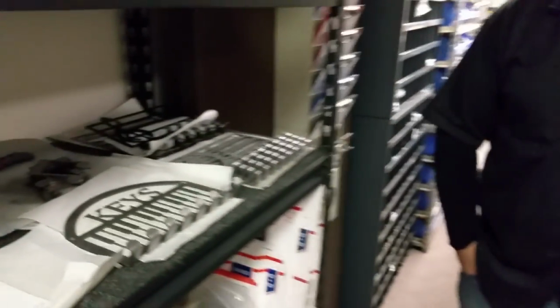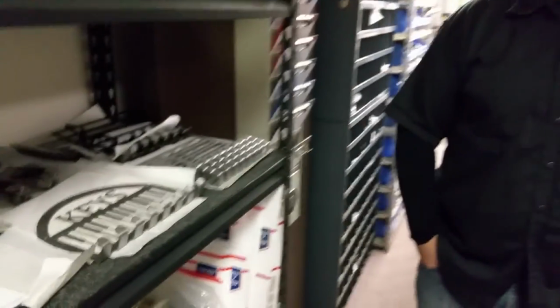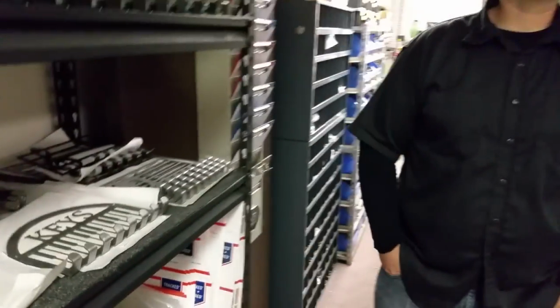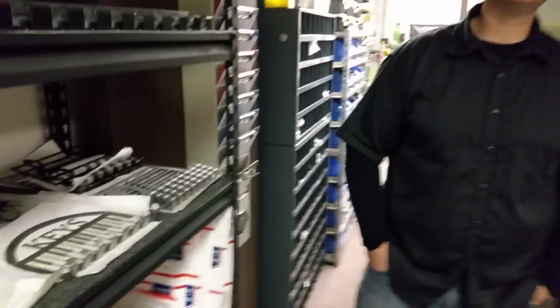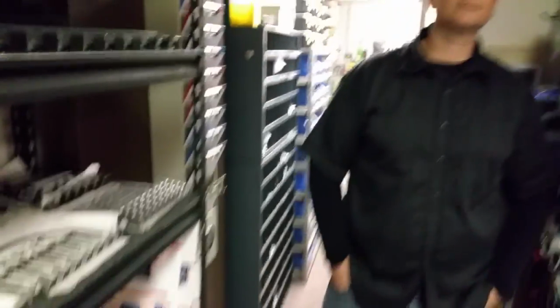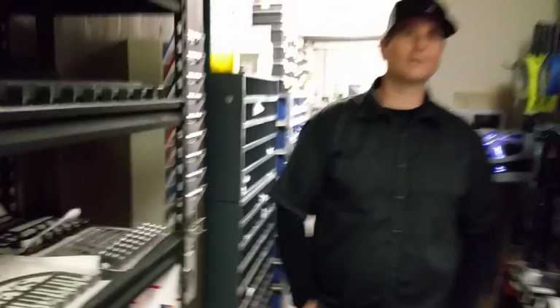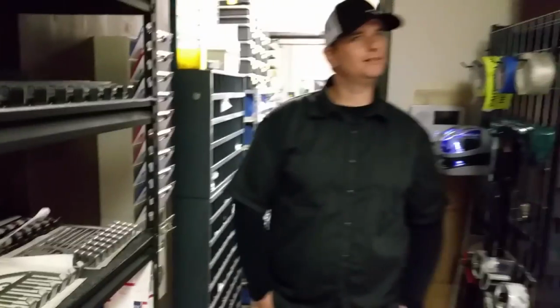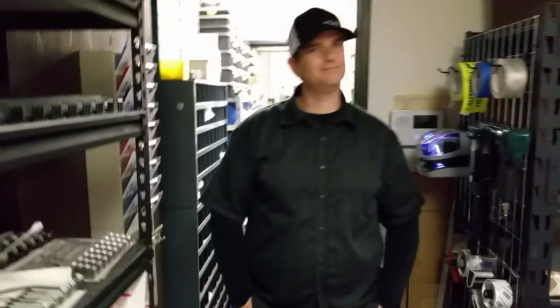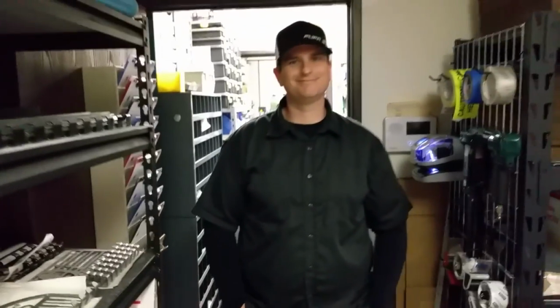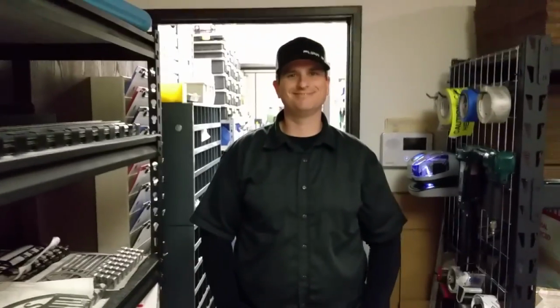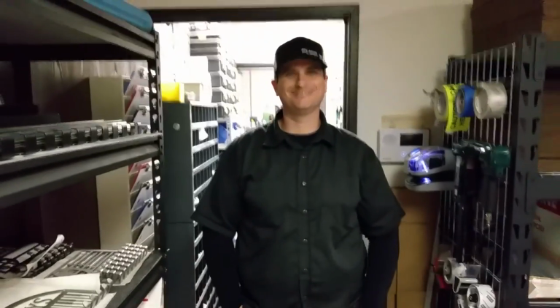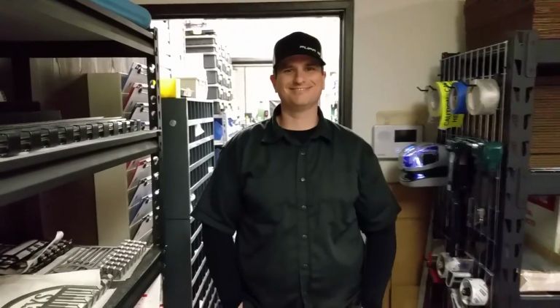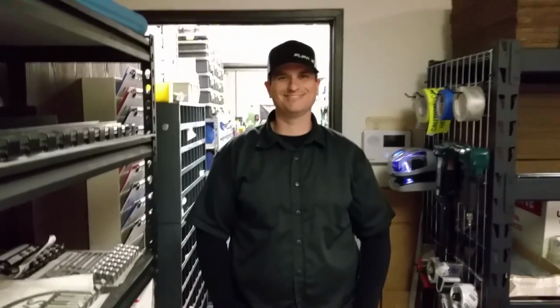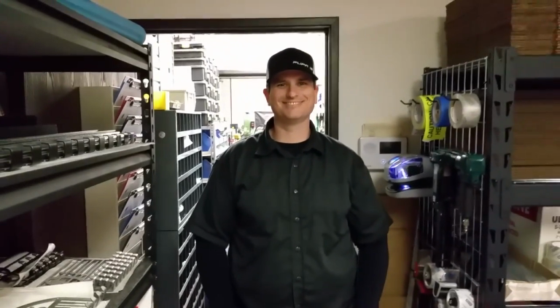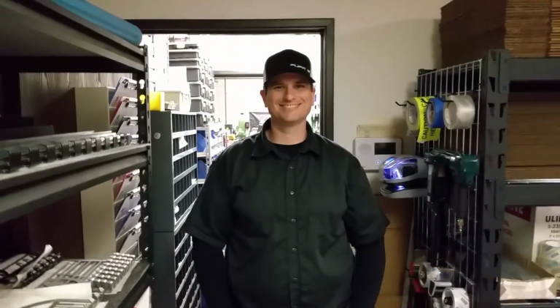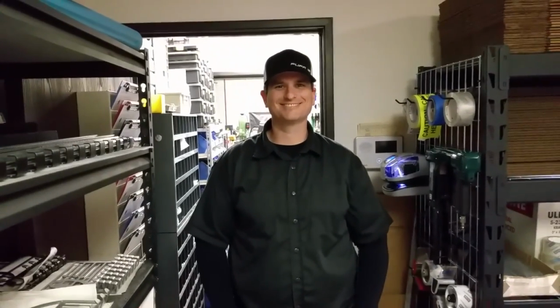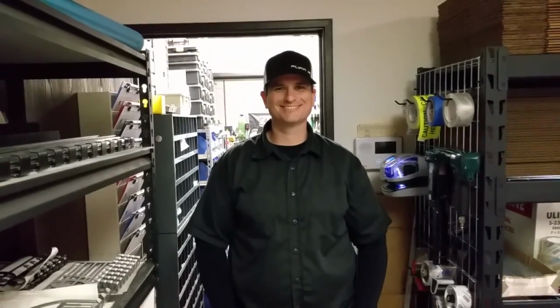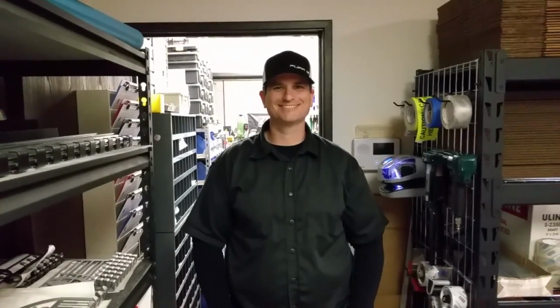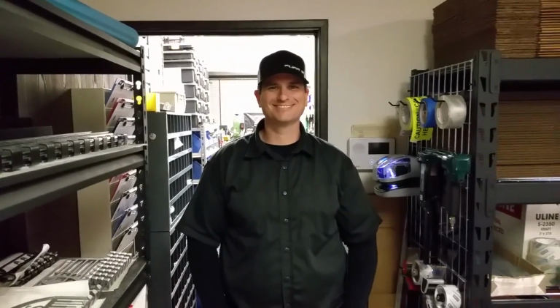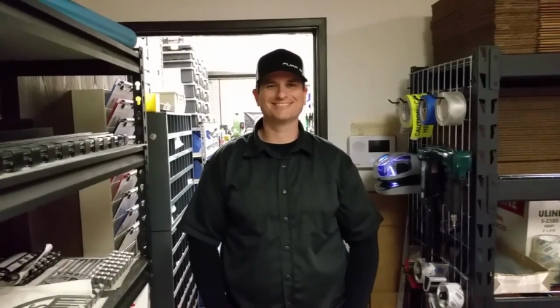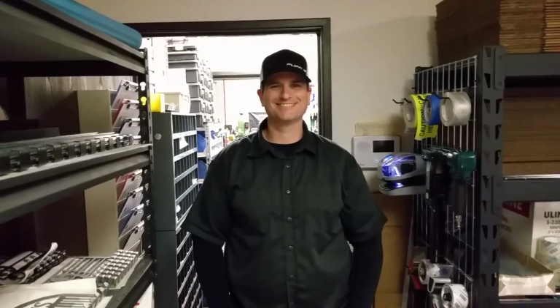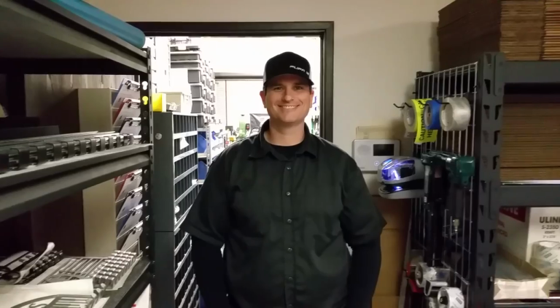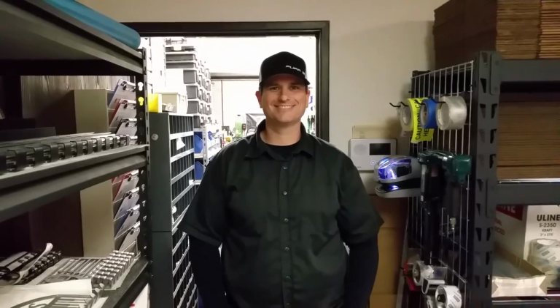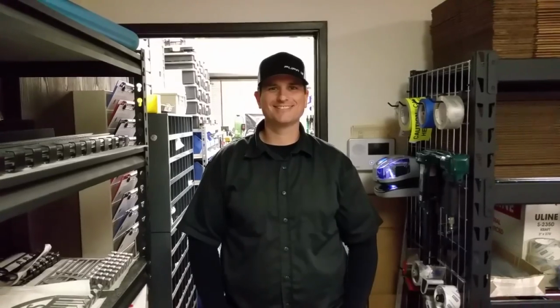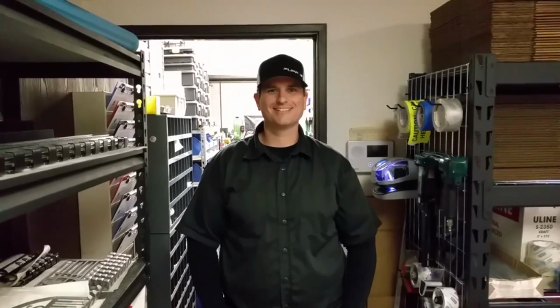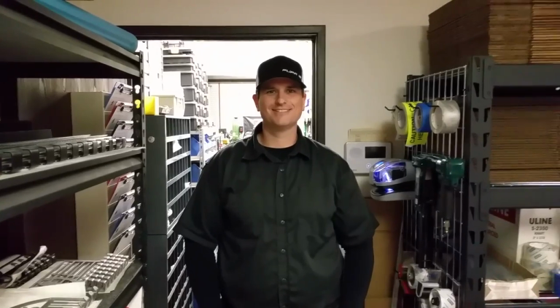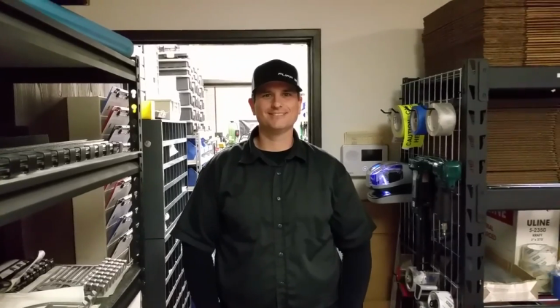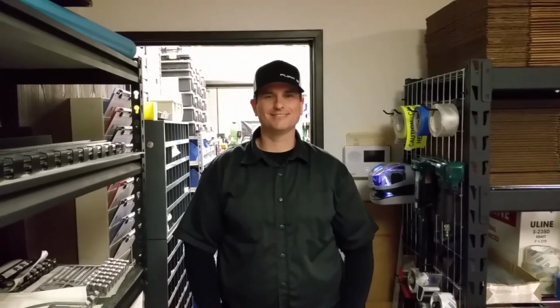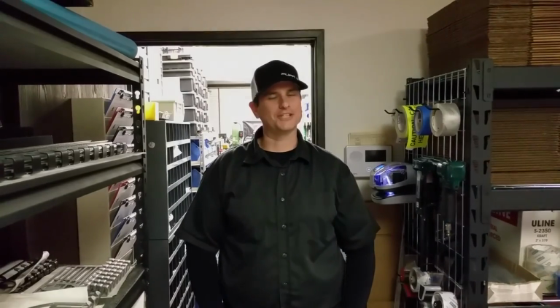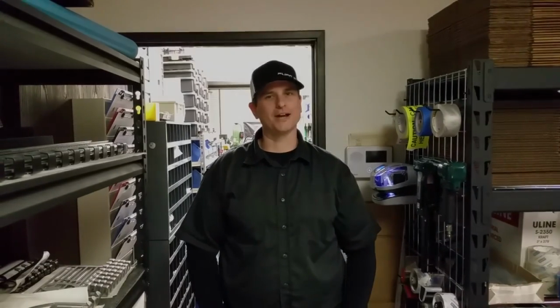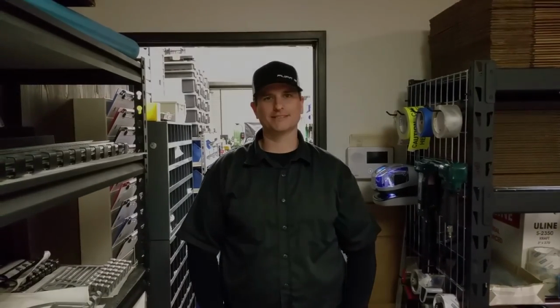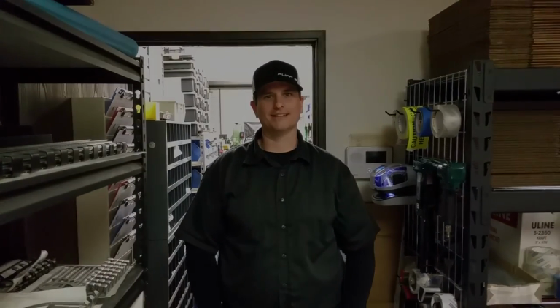That's Paul from ZT Fab. Appreciate you showing me around the shop. Thanks for having me, Stan.